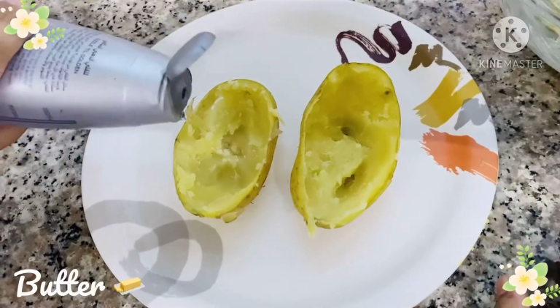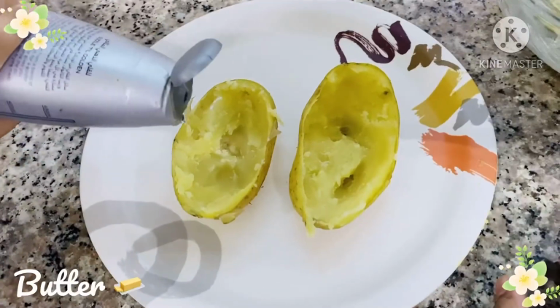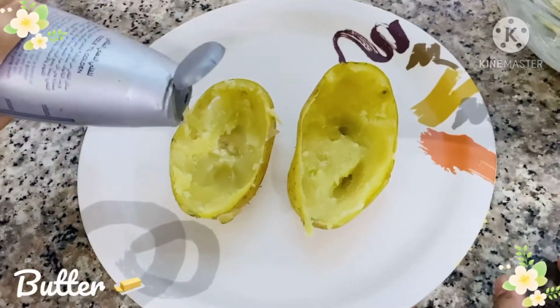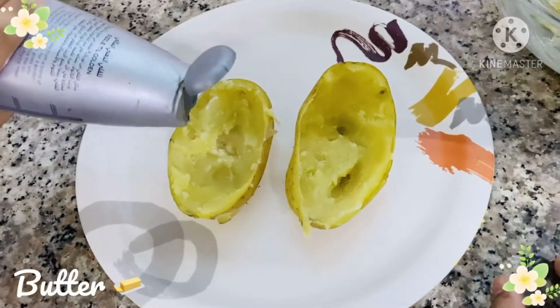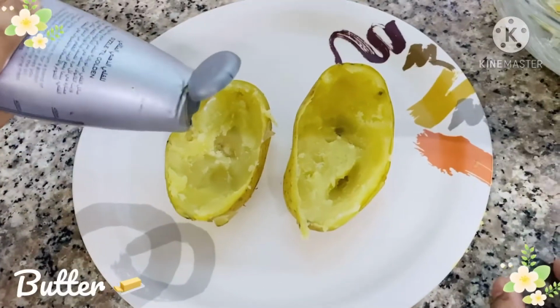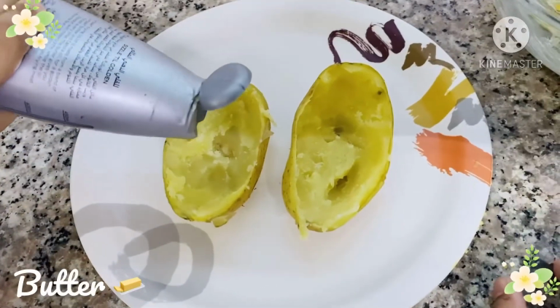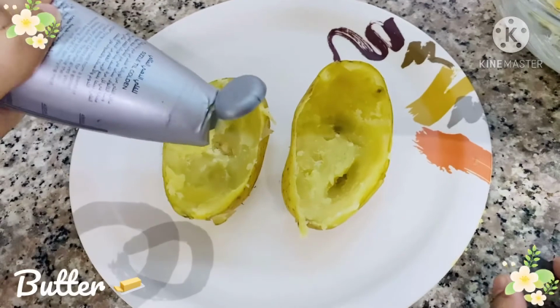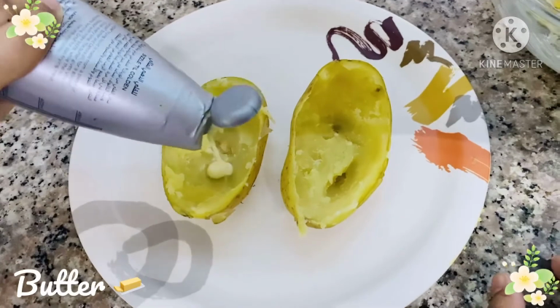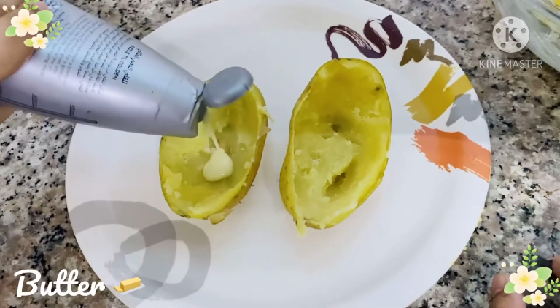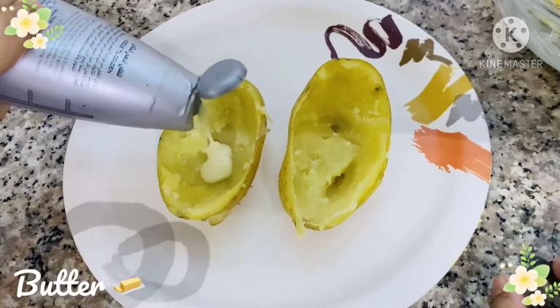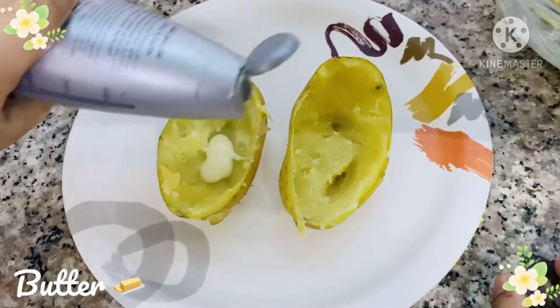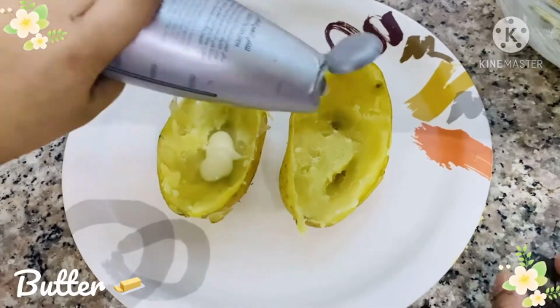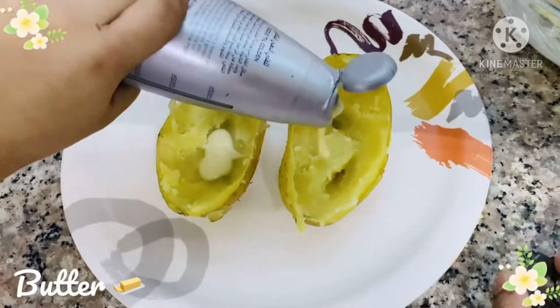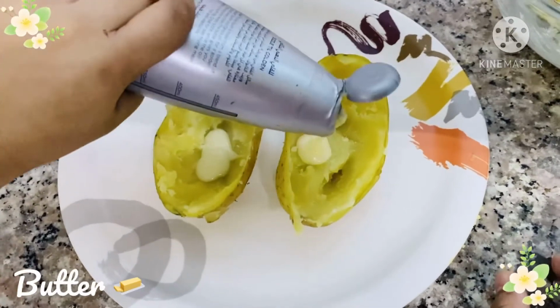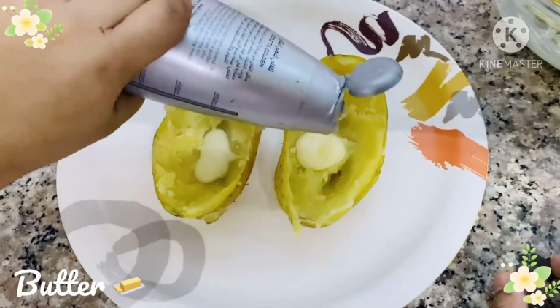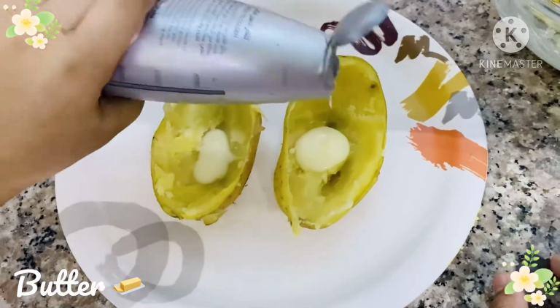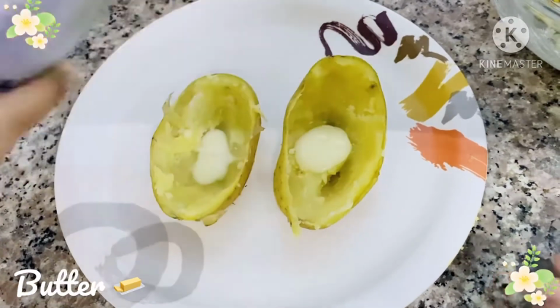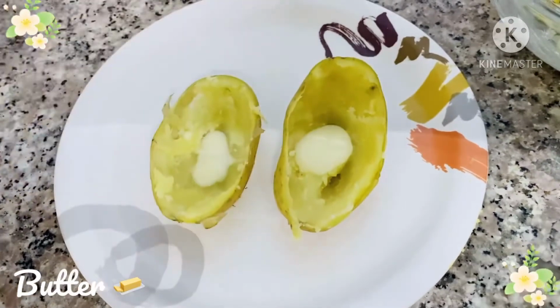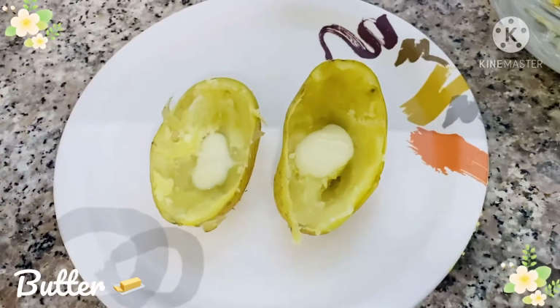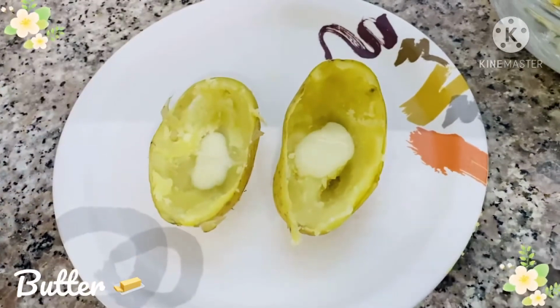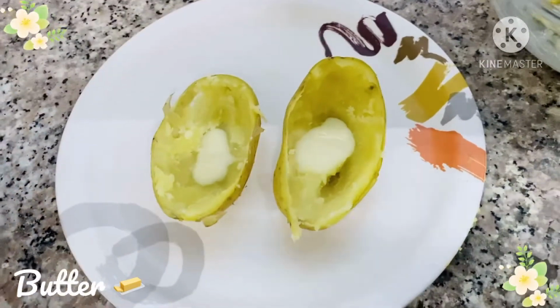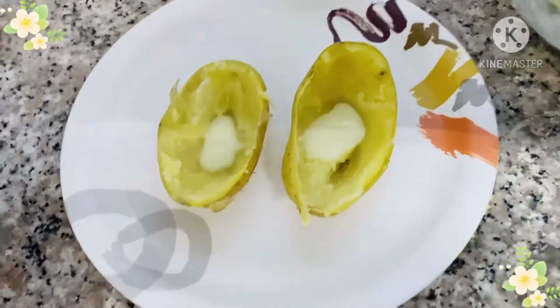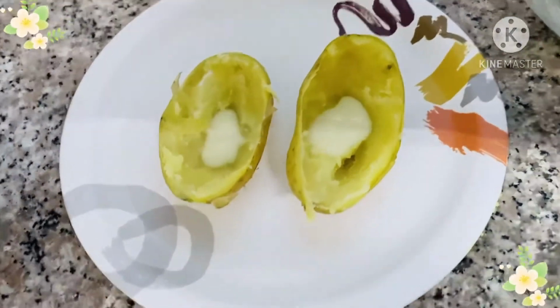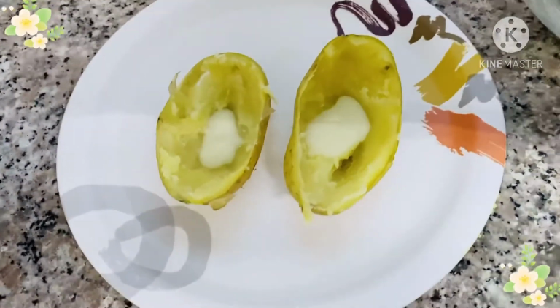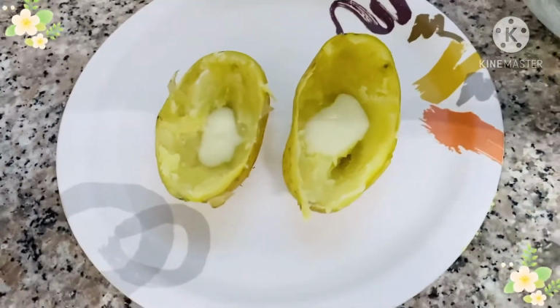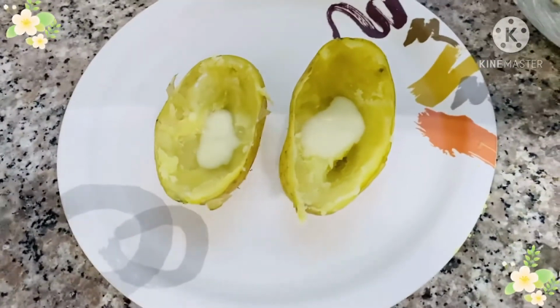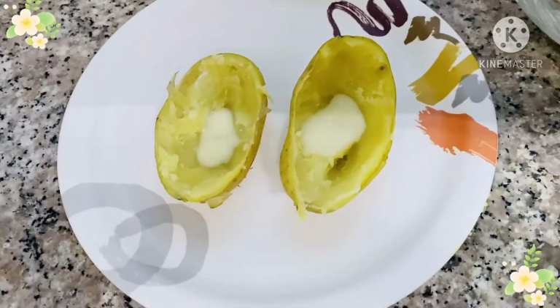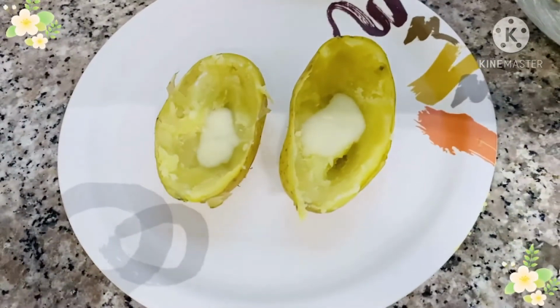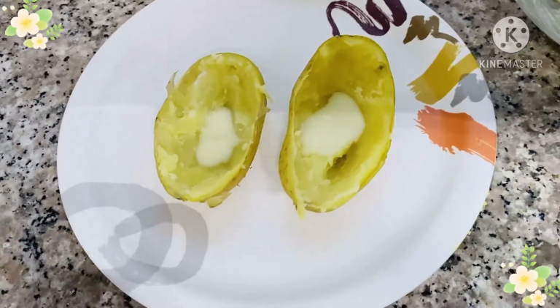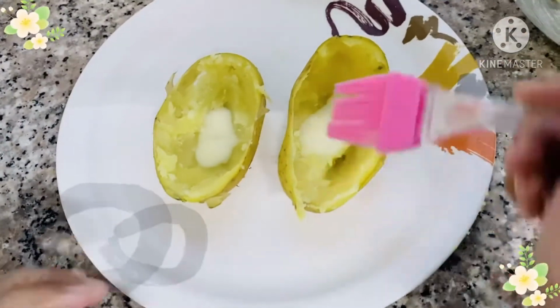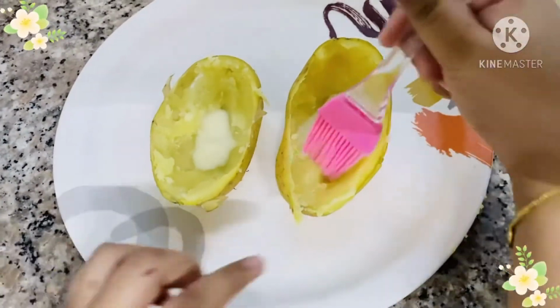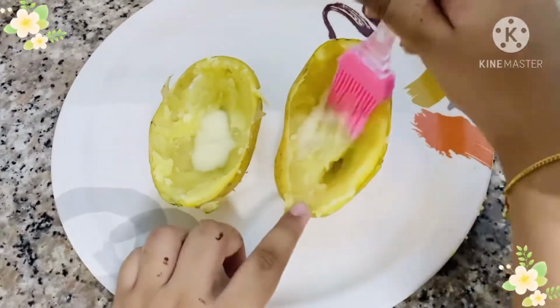Now let's take our potato skin and pour some butter and spread it.